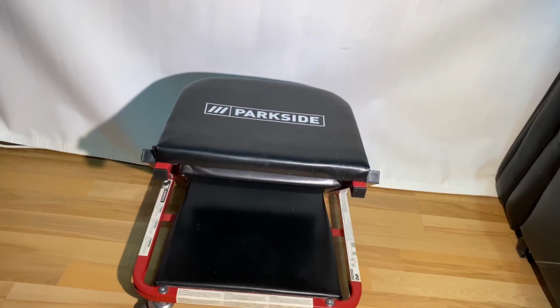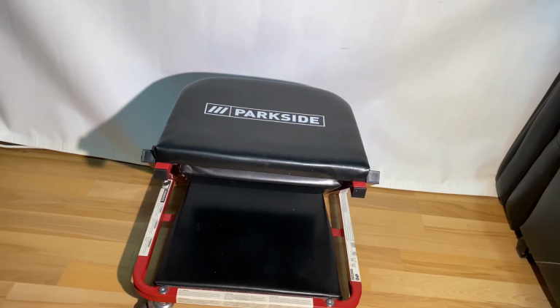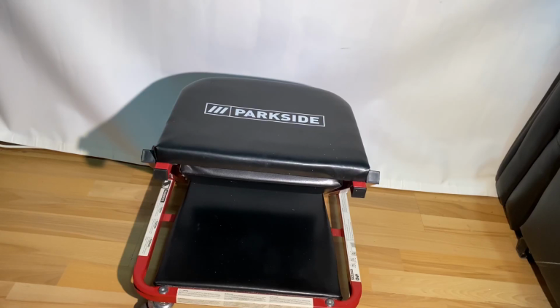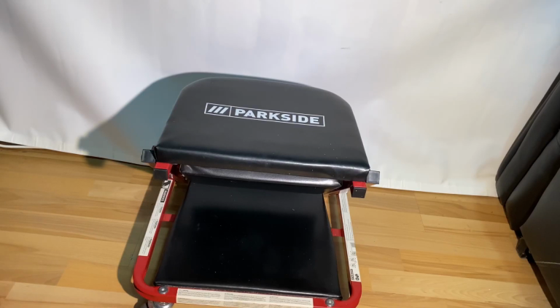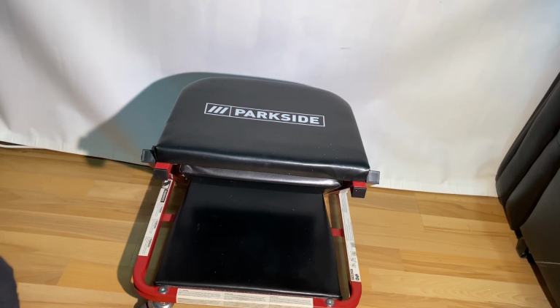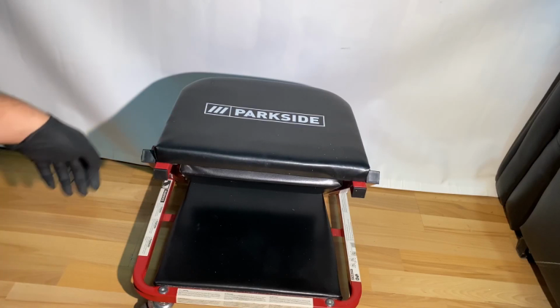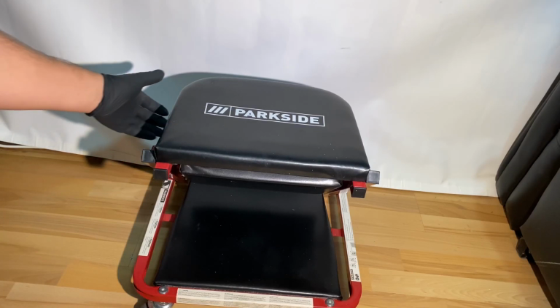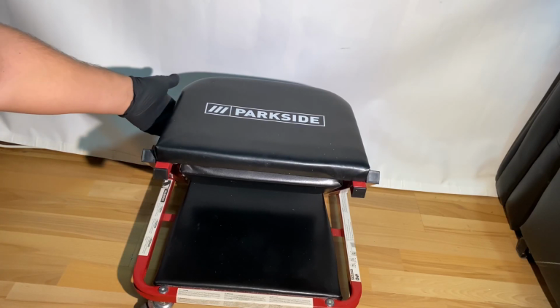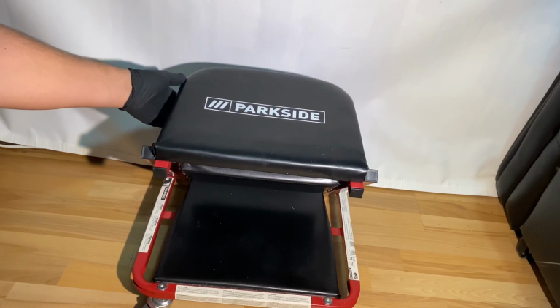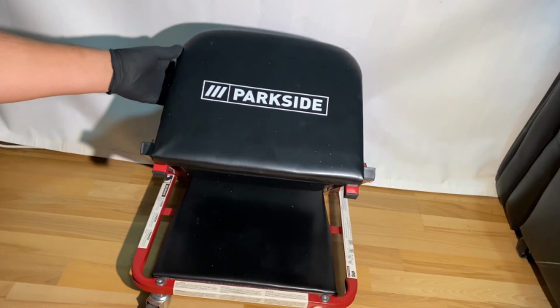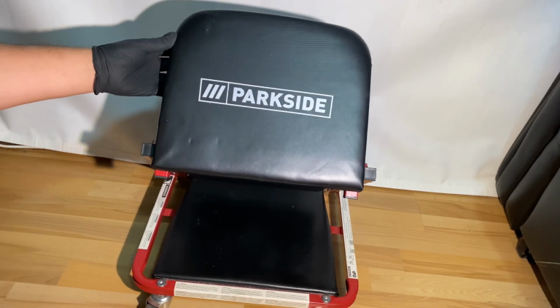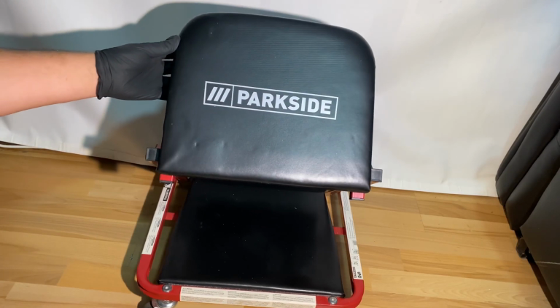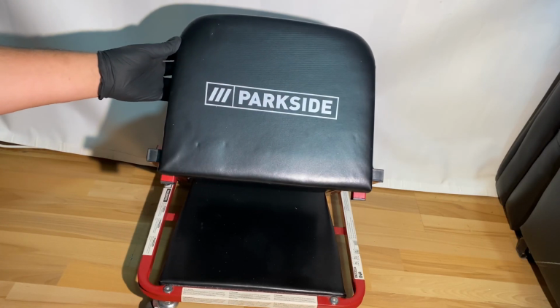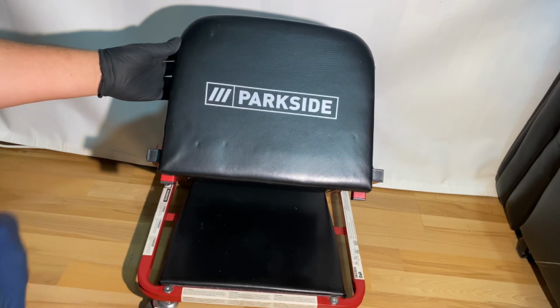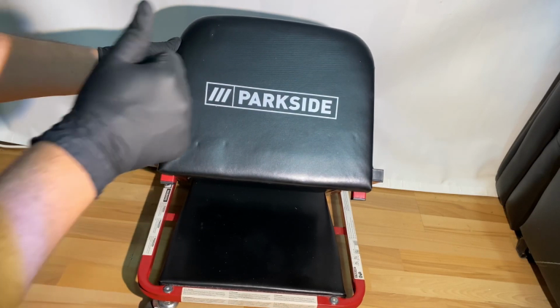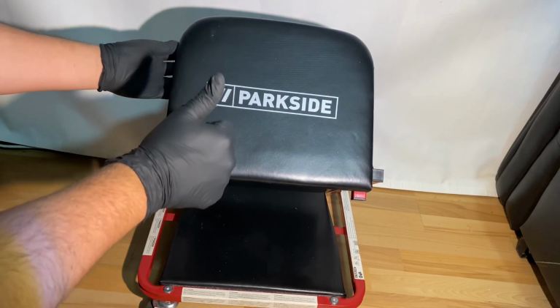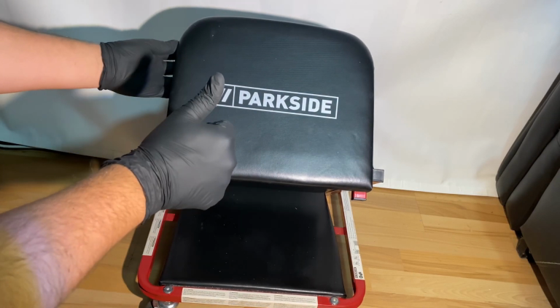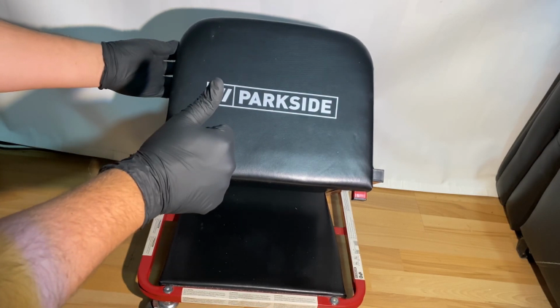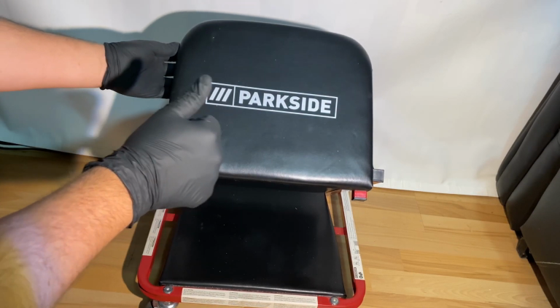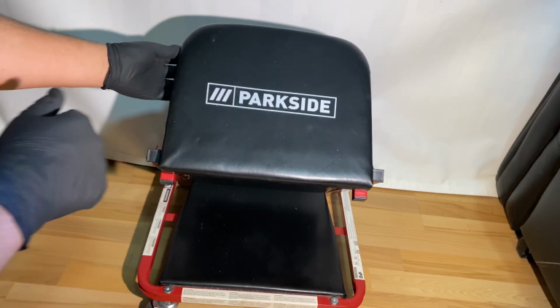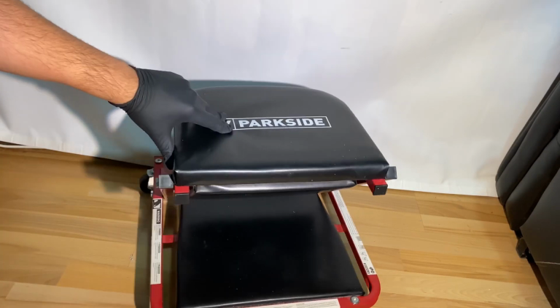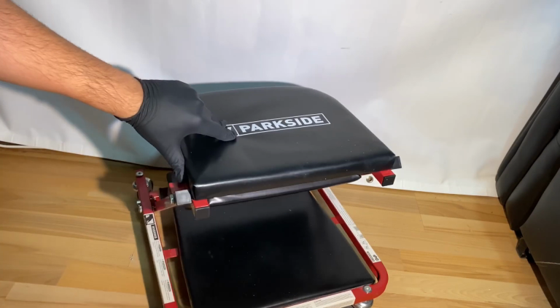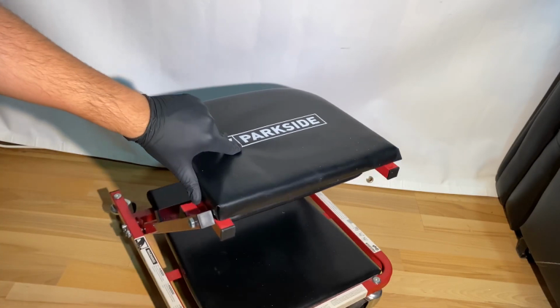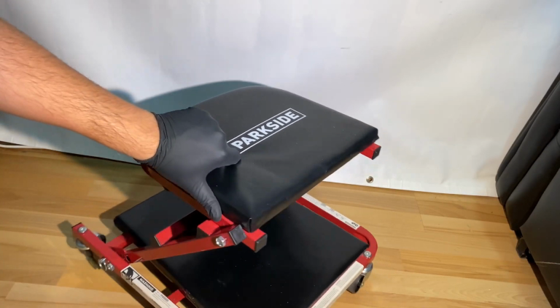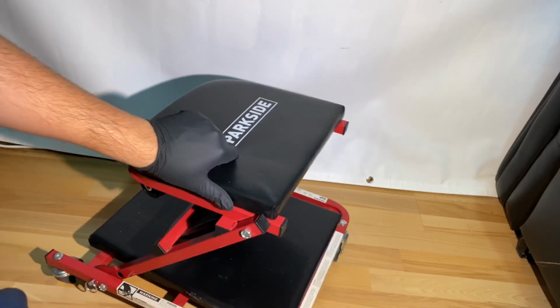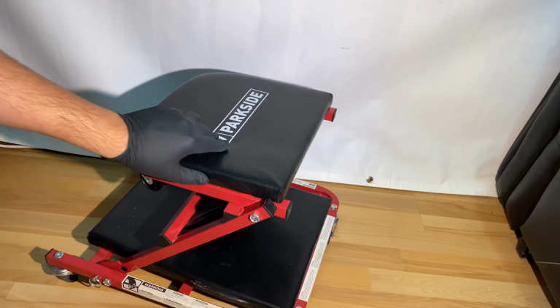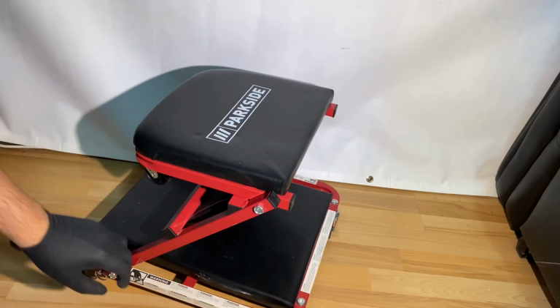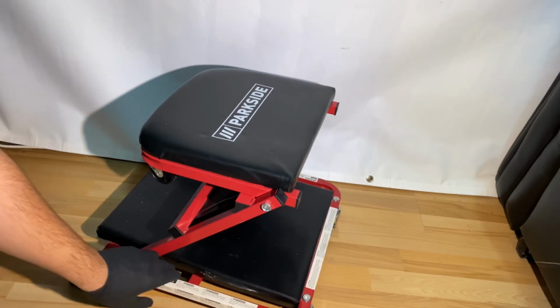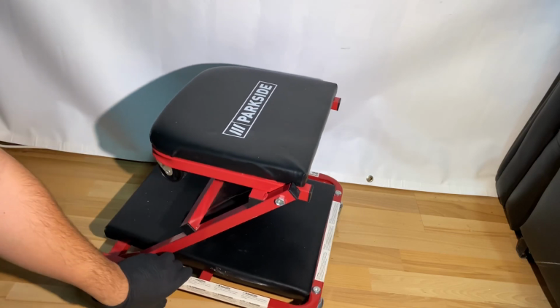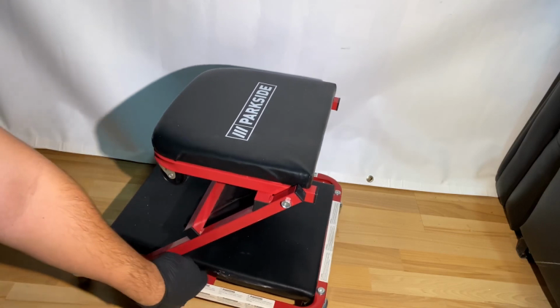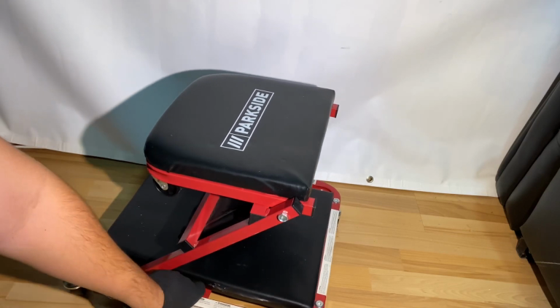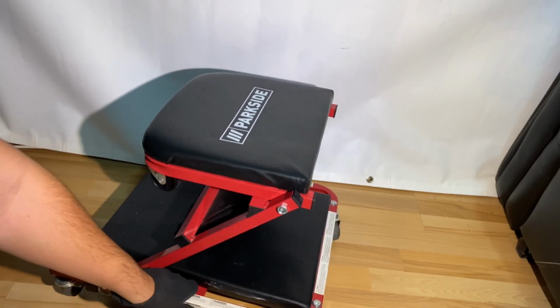Parkside branded vehicle detailing and polishing chair — let's look at the overall structure of this chair.